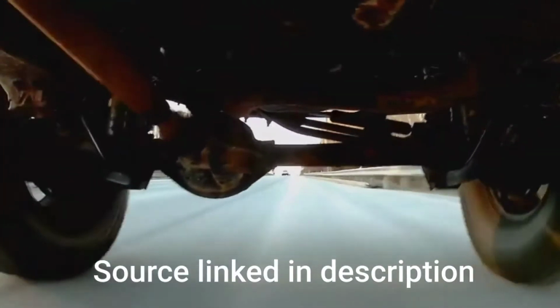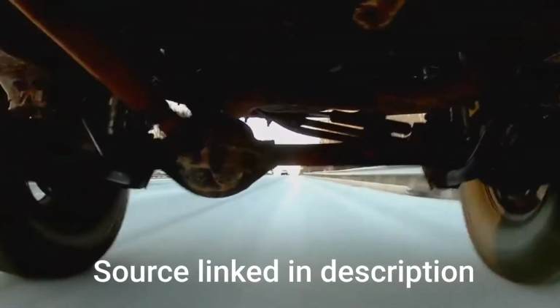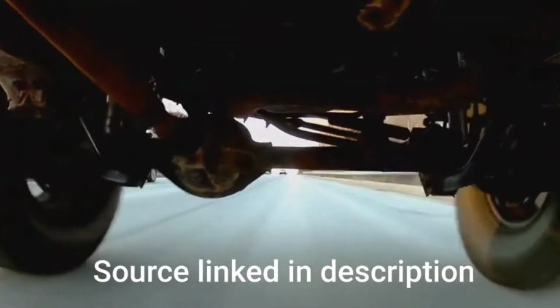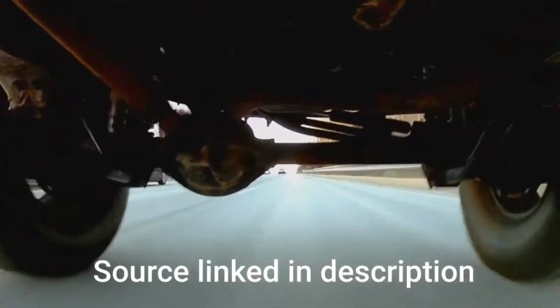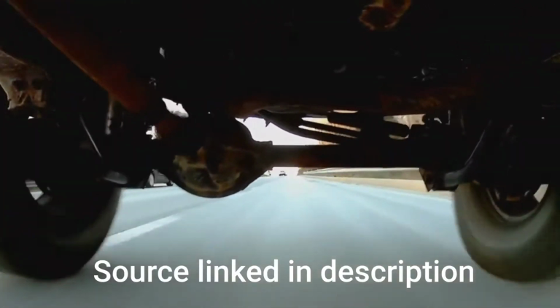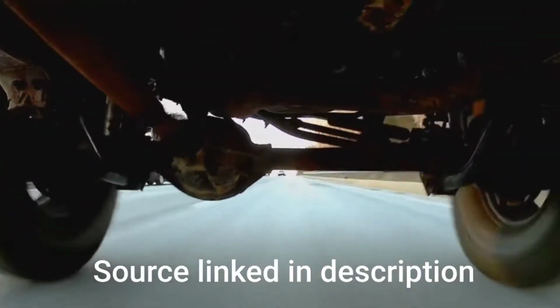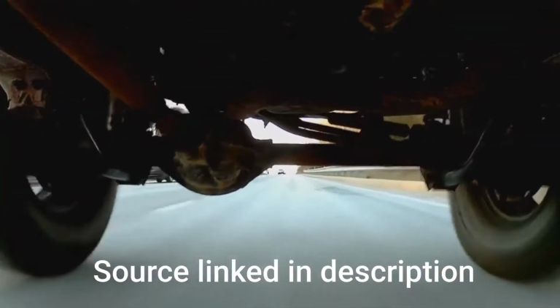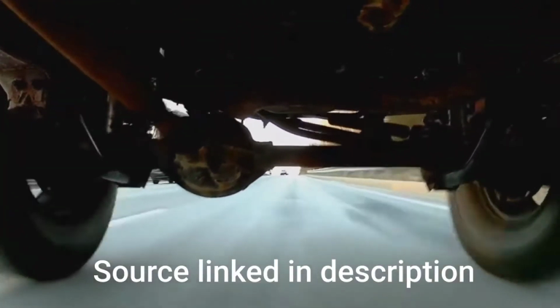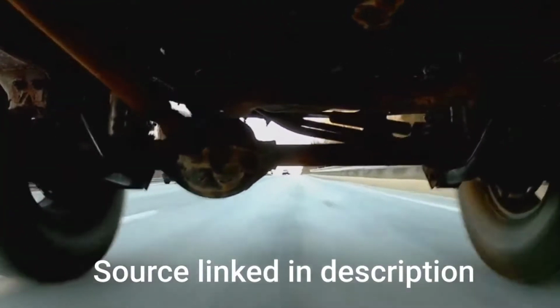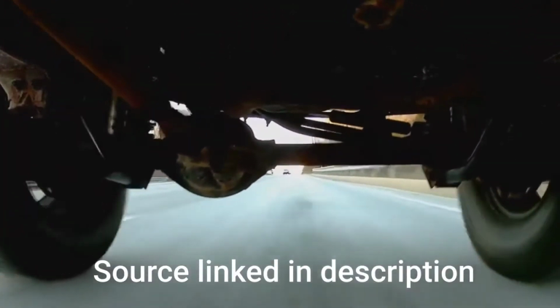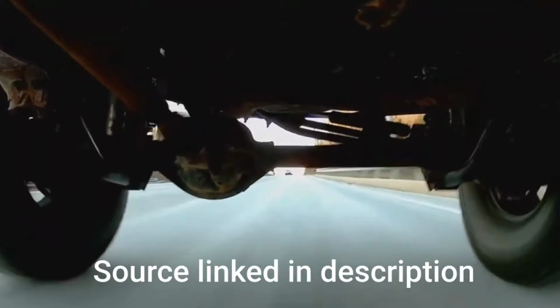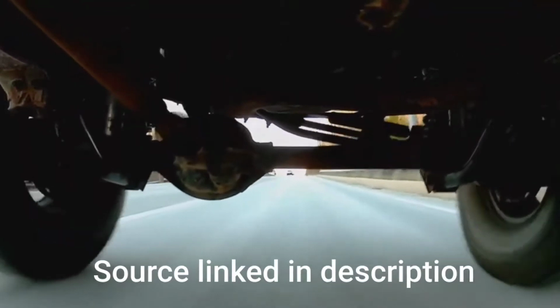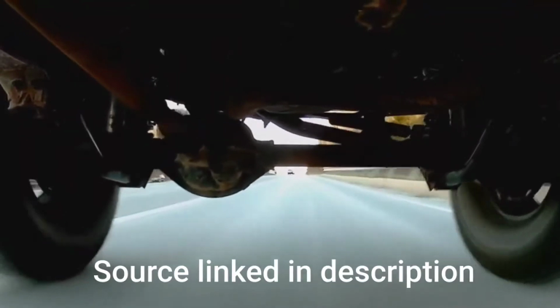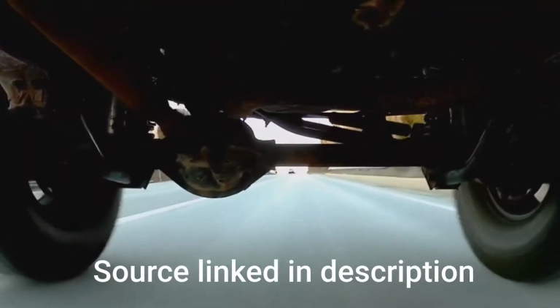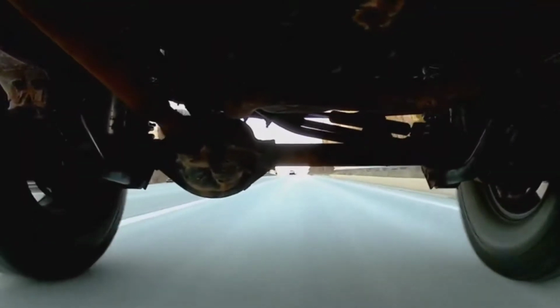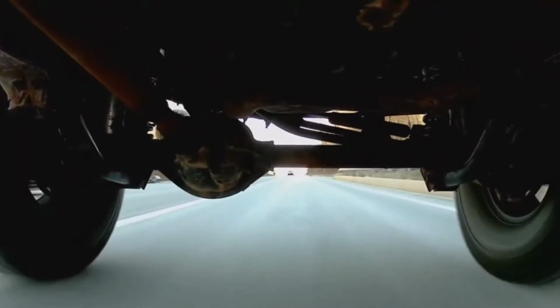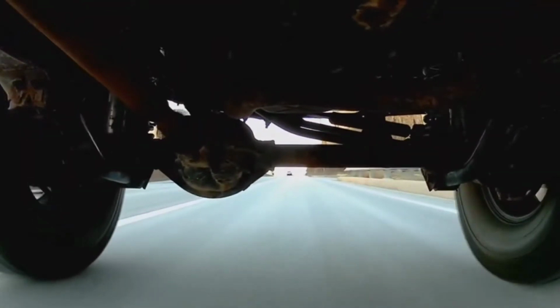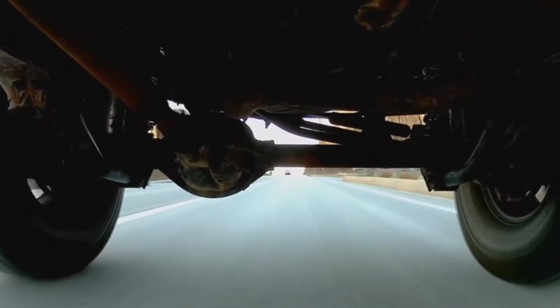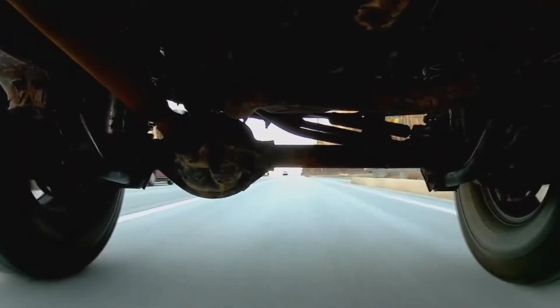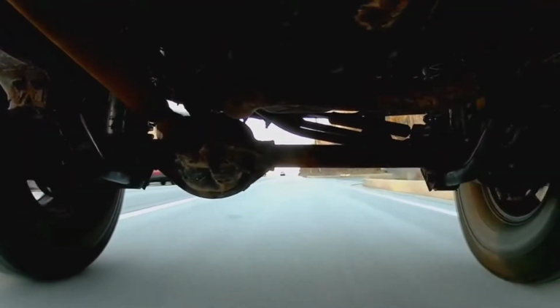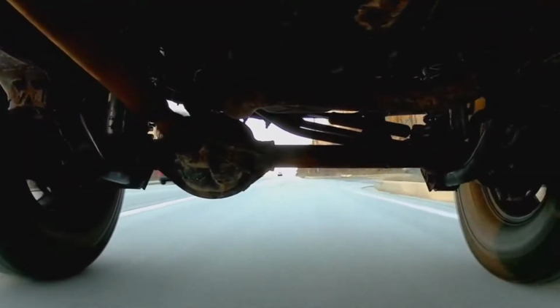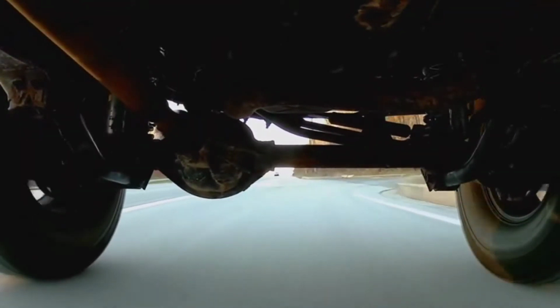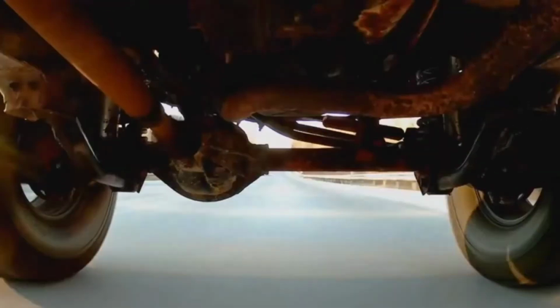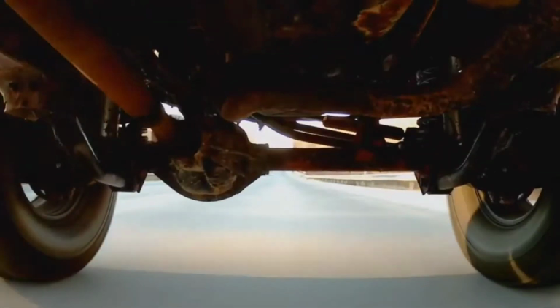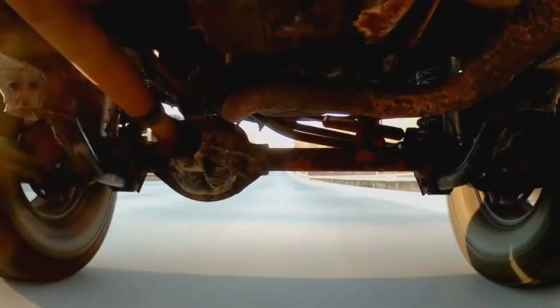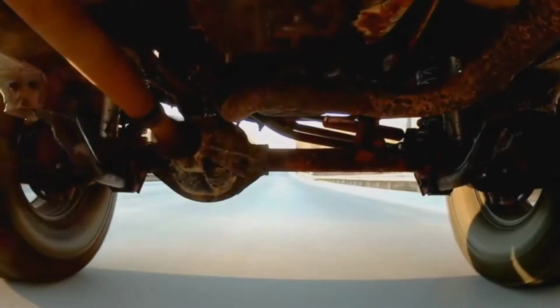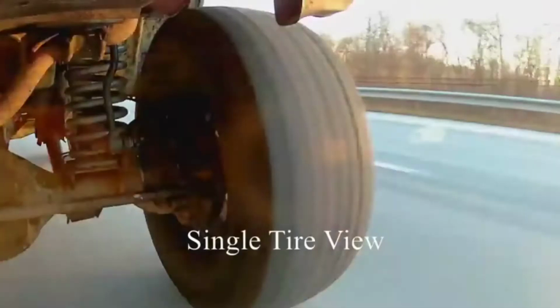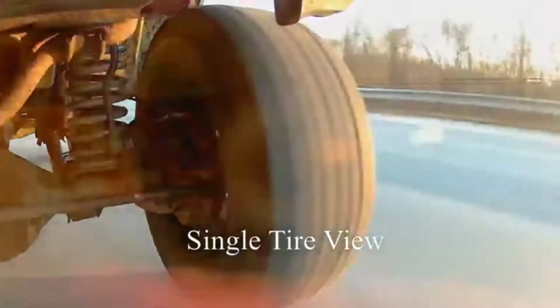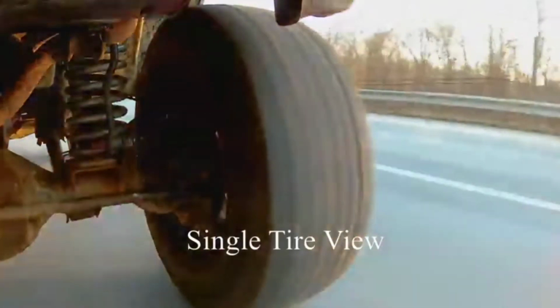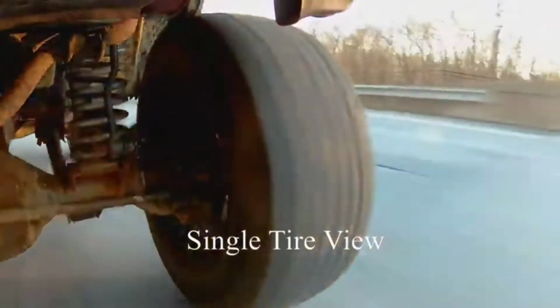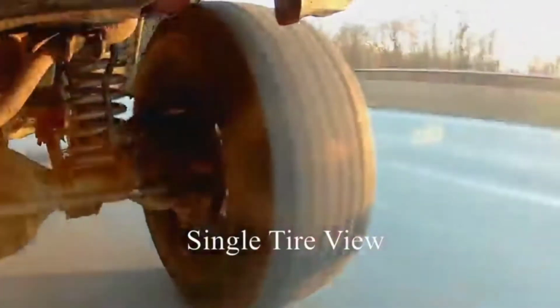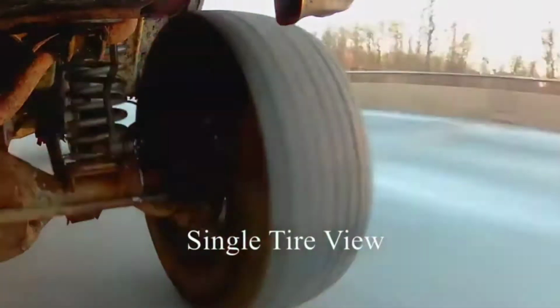Death wobble is something every Jeeper will experience at some point in their career. It's a very elusive problem, but if you don't fix it, you die — that's why it's called death wobble.